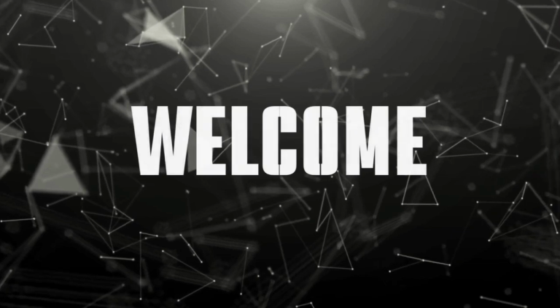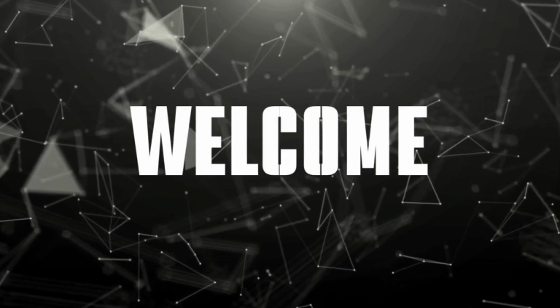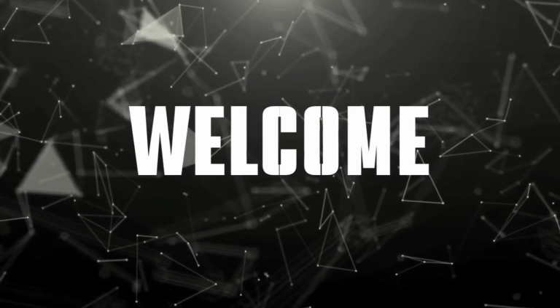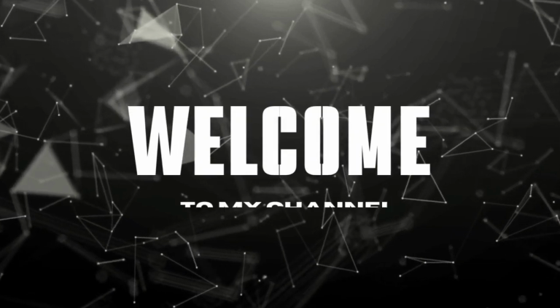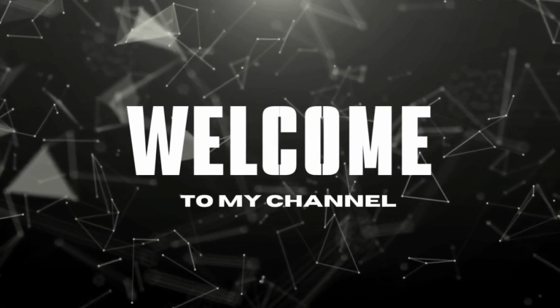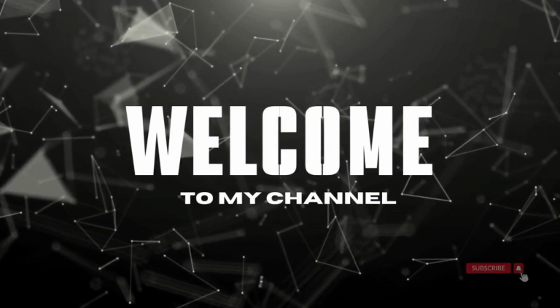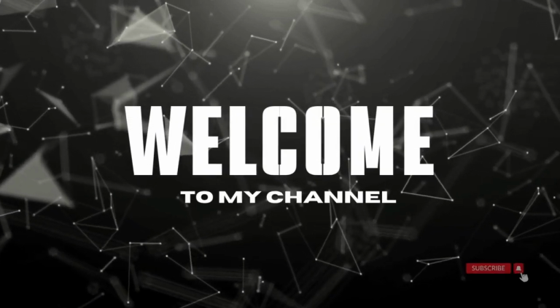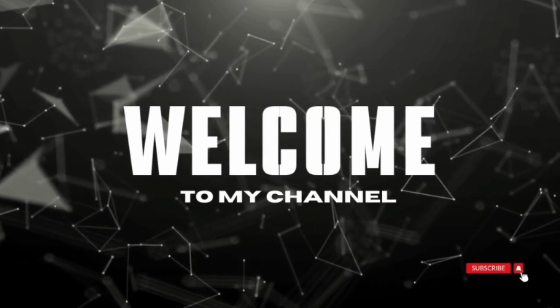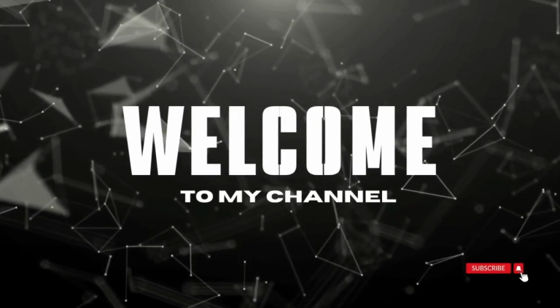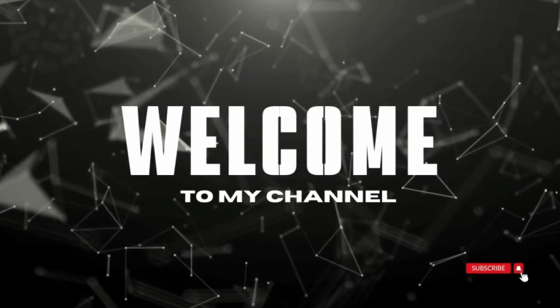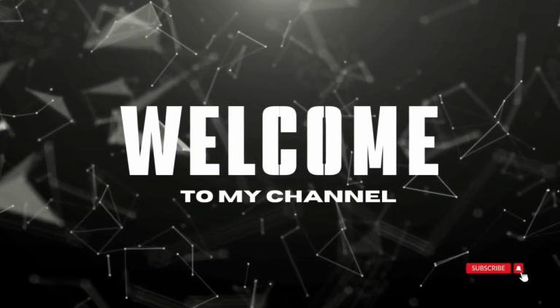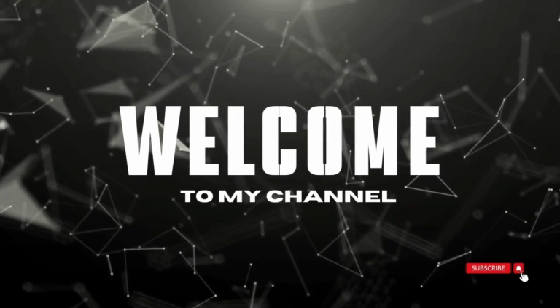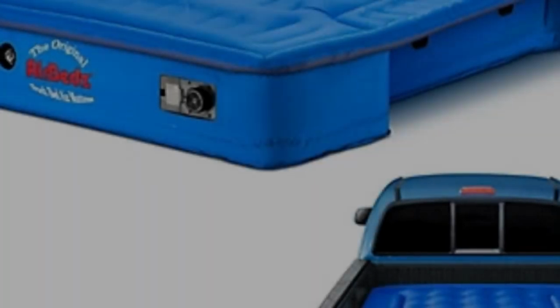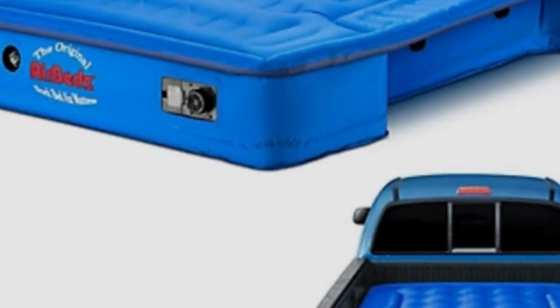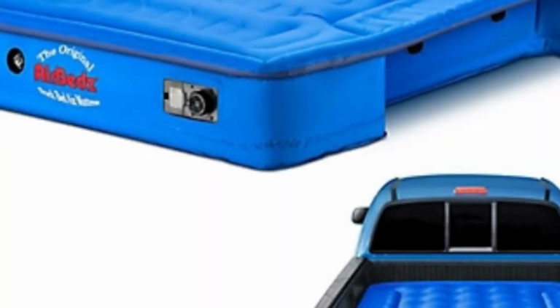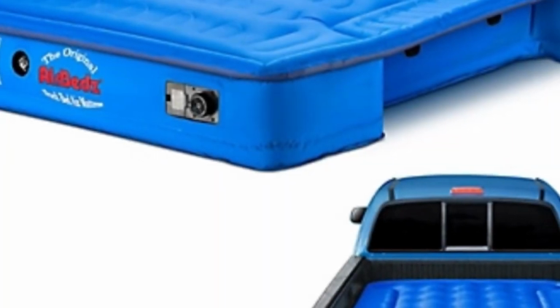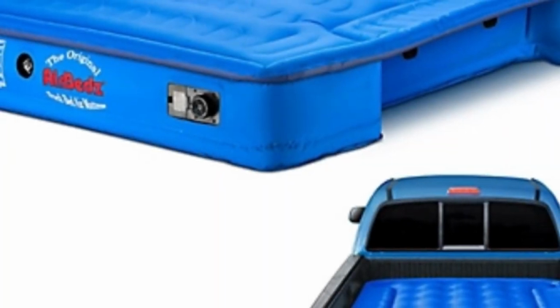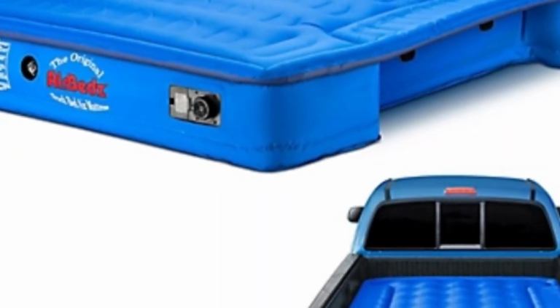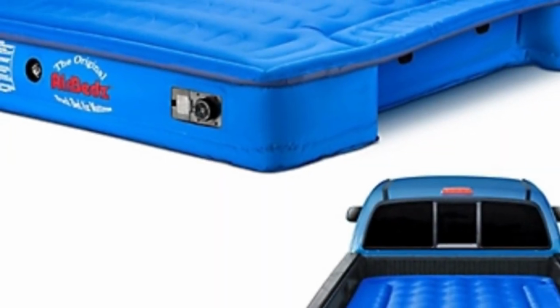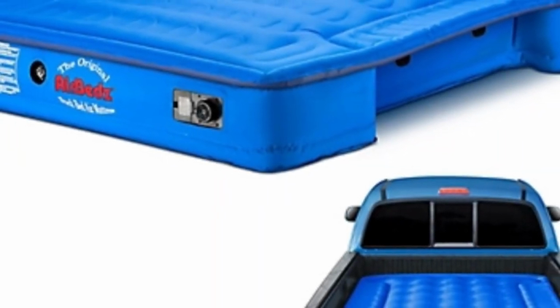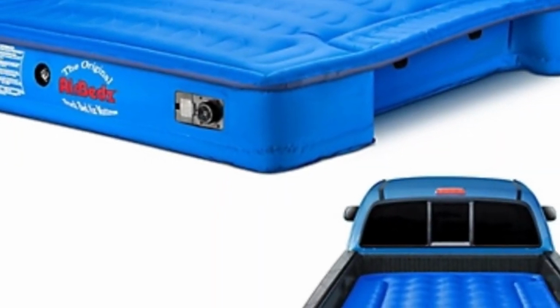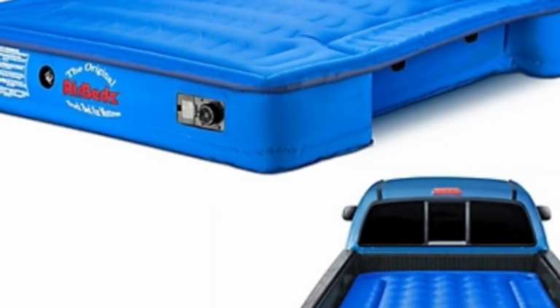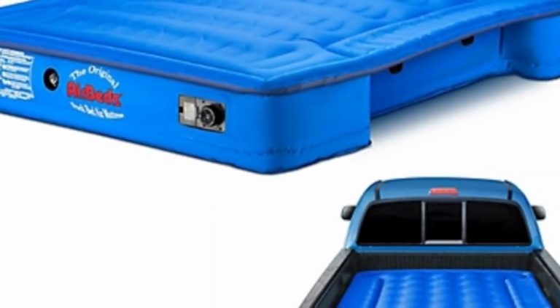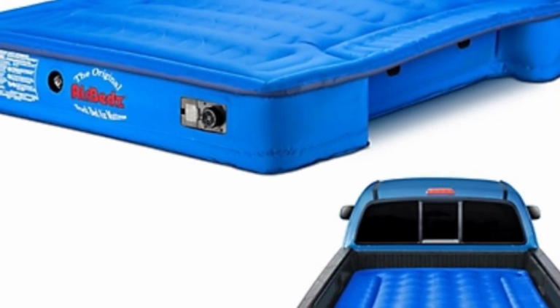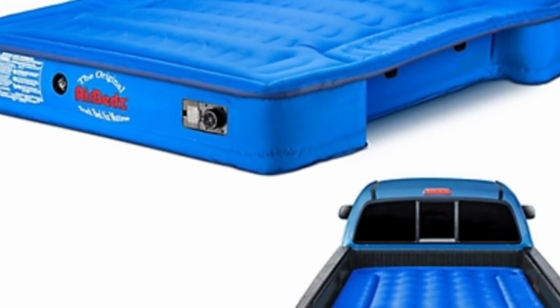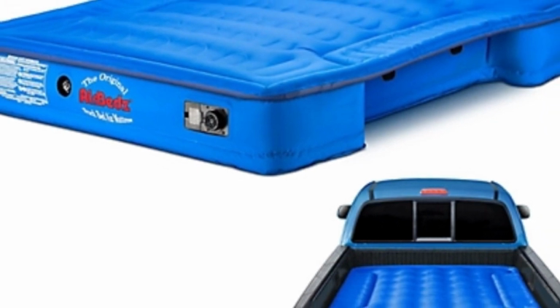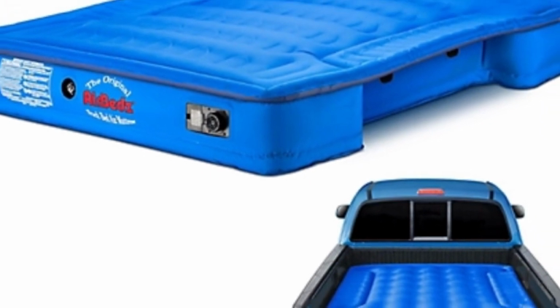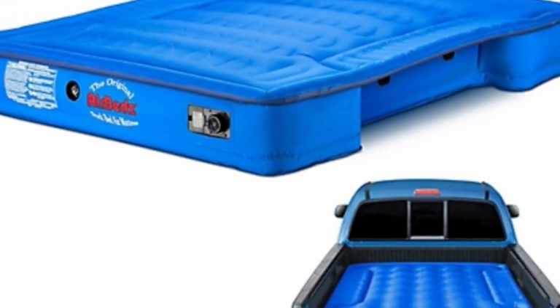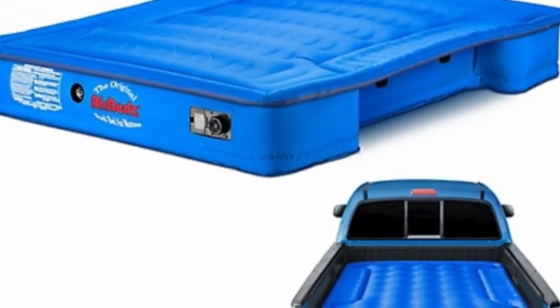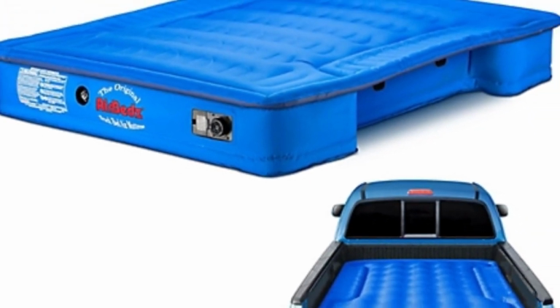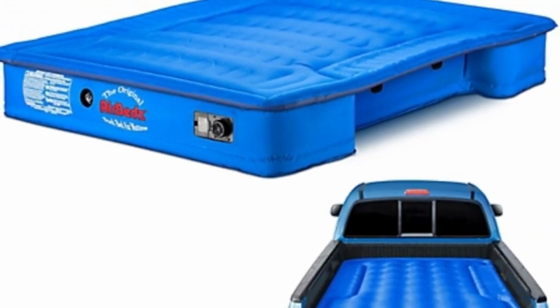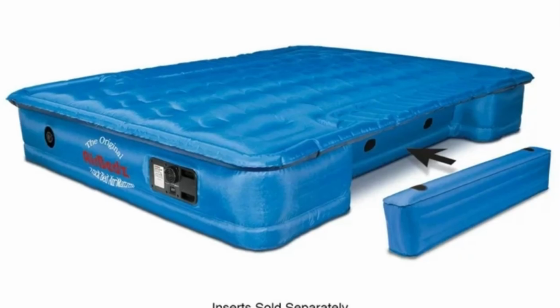Welcome to my channel. There are several airbeds on the market now, but their original model is still a great choice.